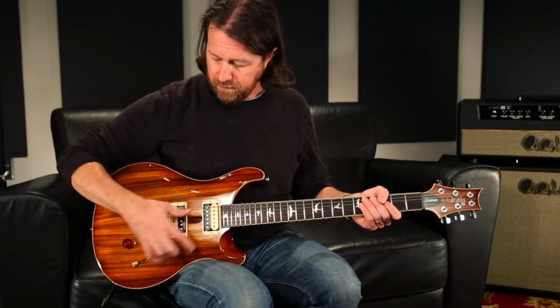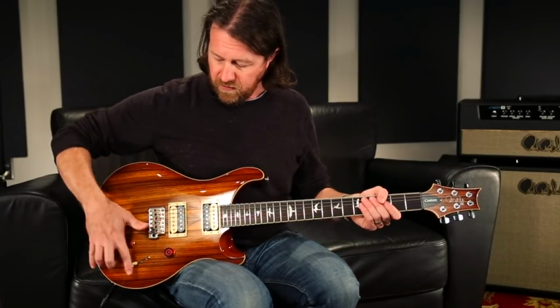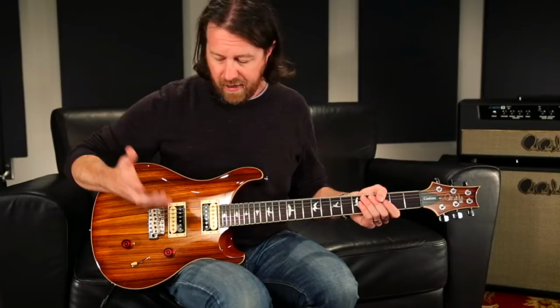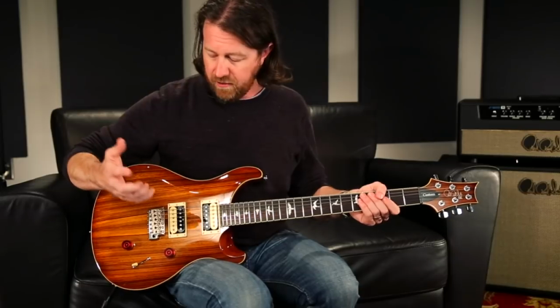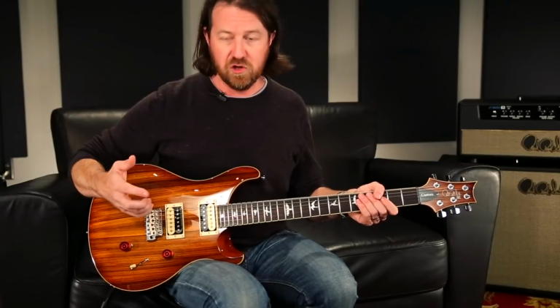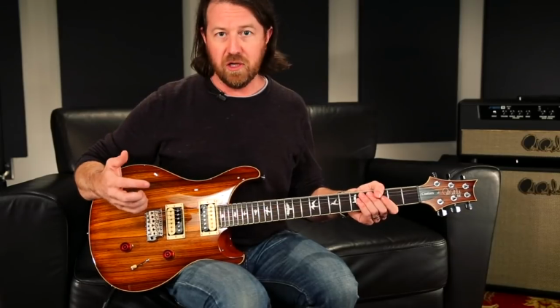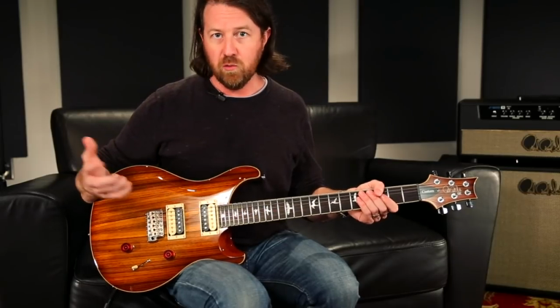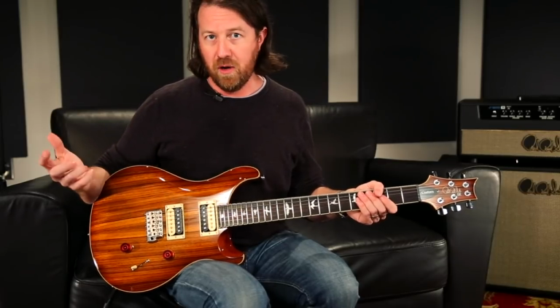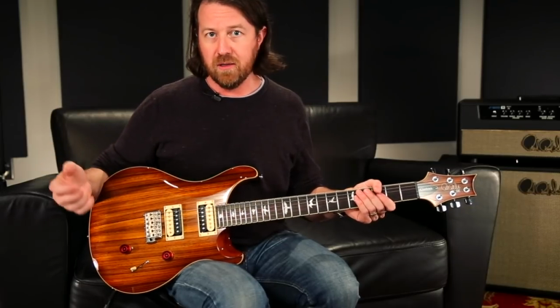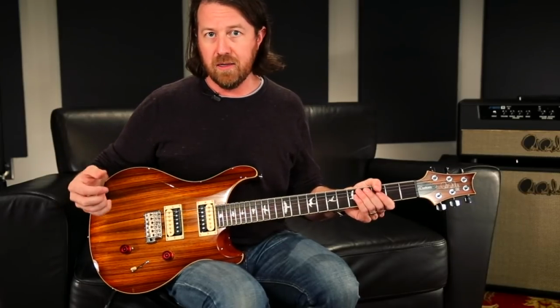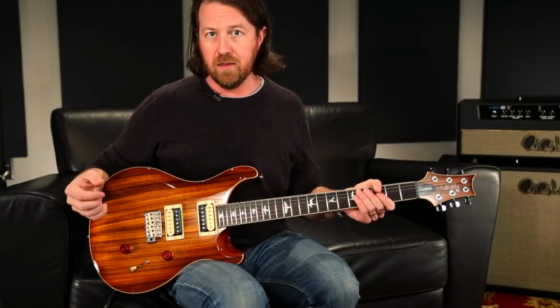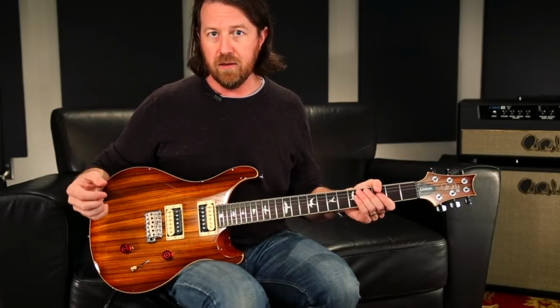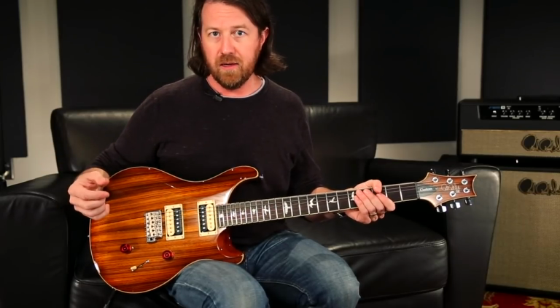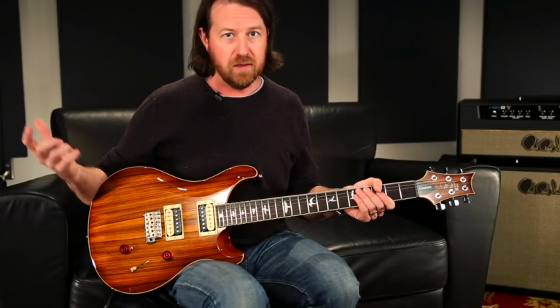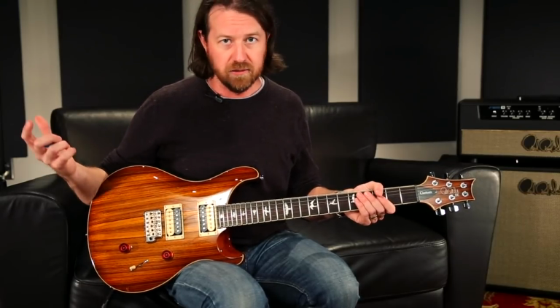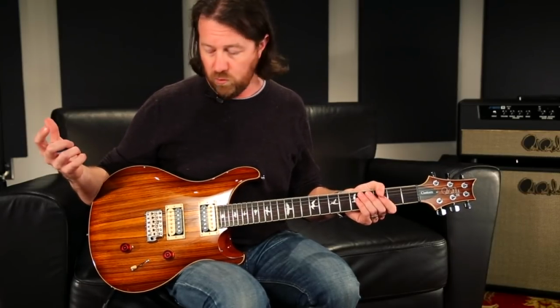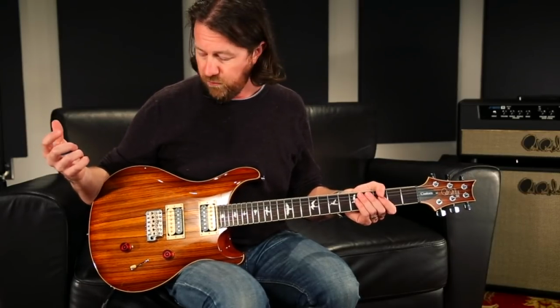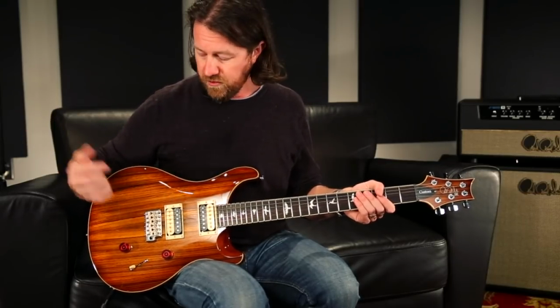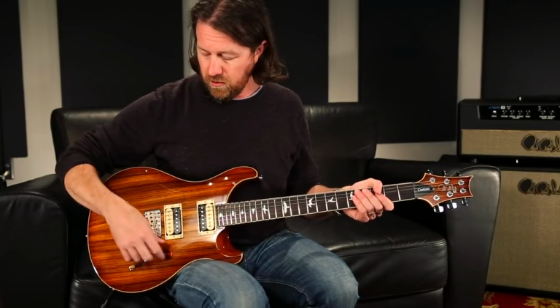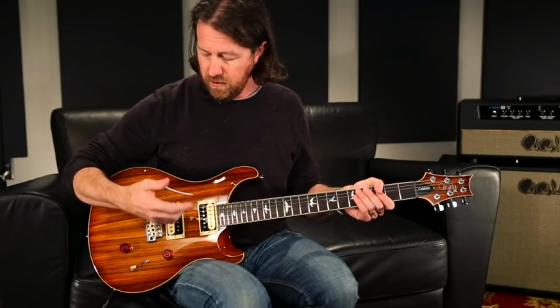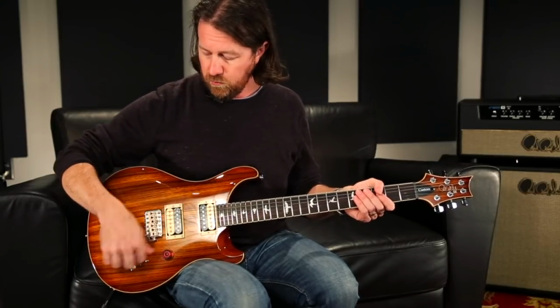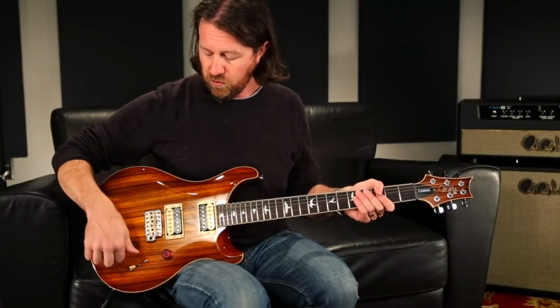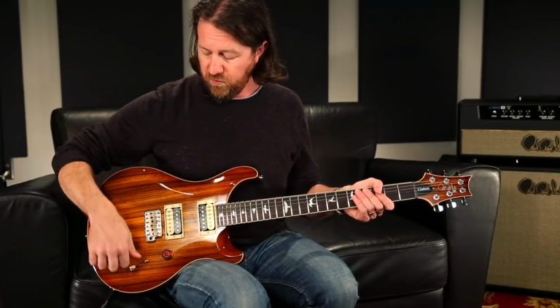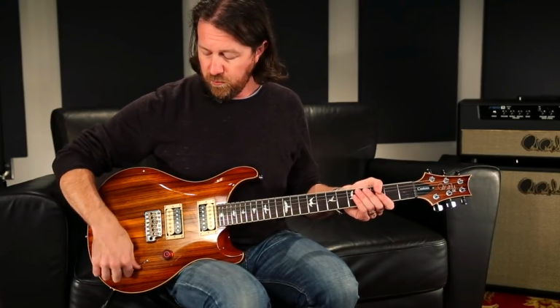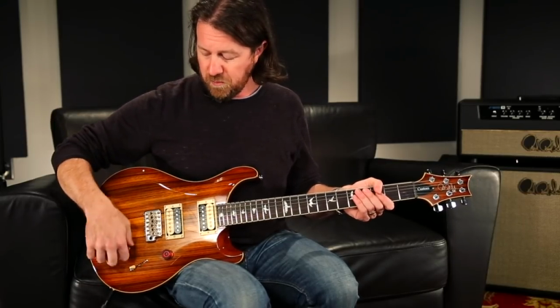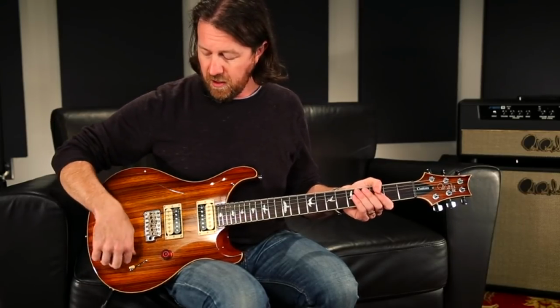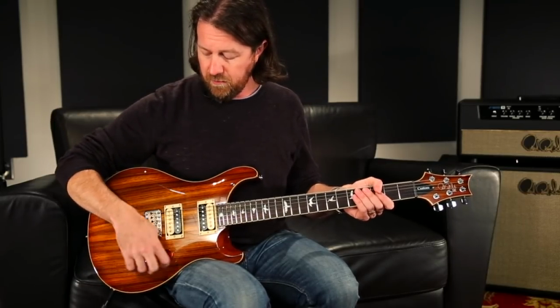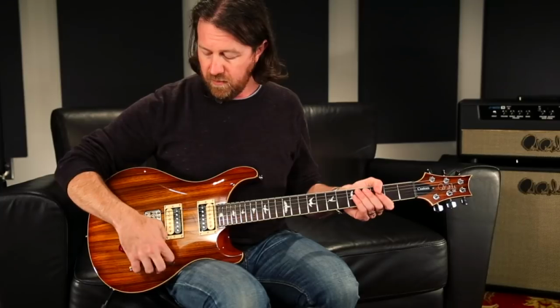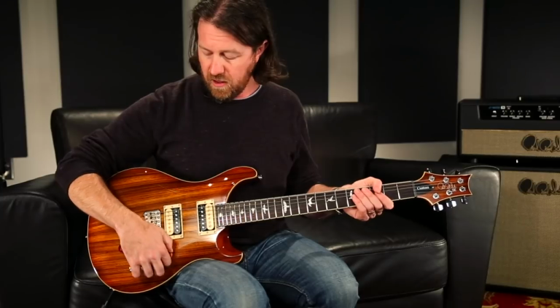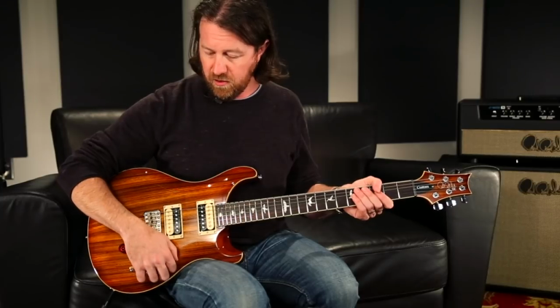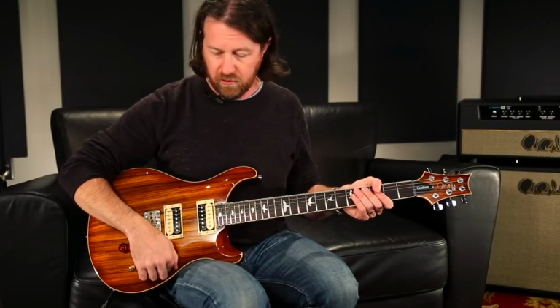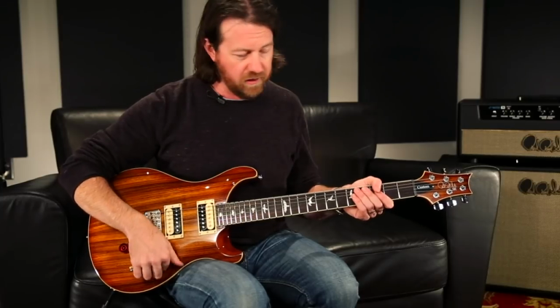So let's go through and have a listen and see what they sound like on this. The layout is just like you would find in any SE Custom 24 guitar. We'll start off with the bridge pickup as a humbucker clean.